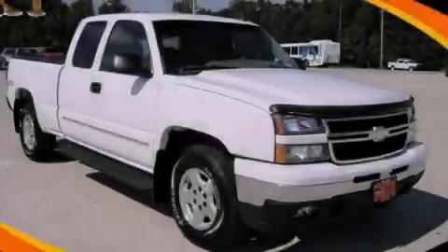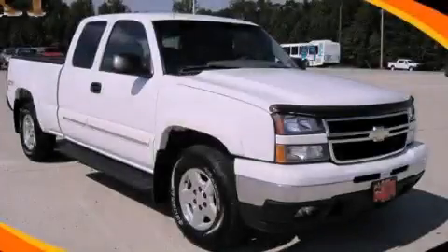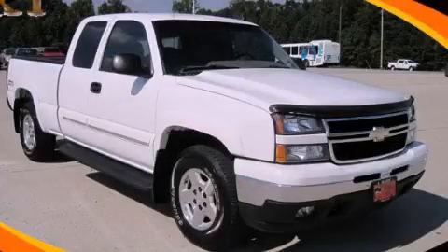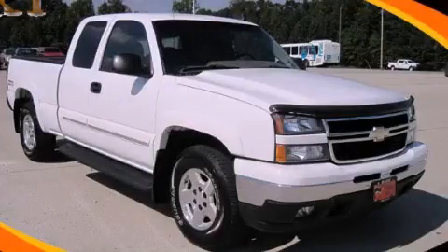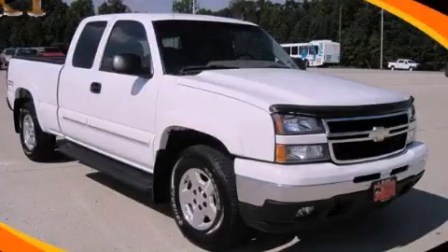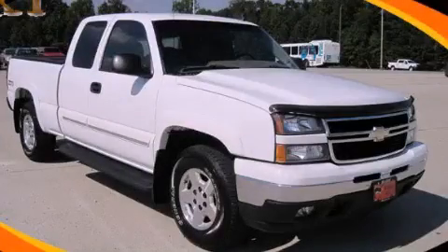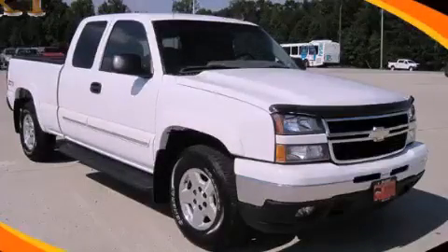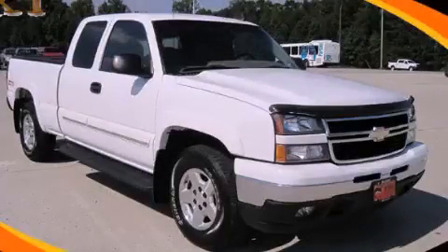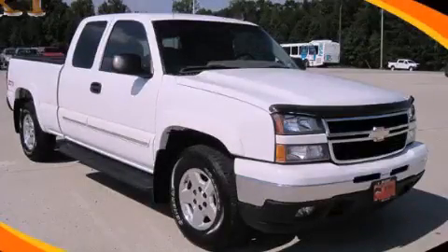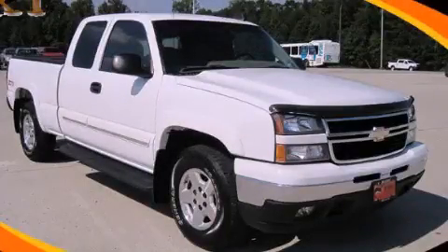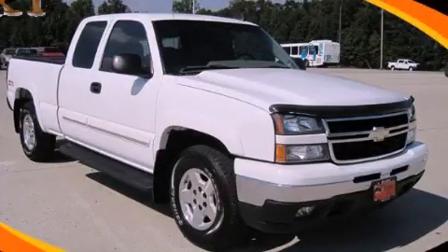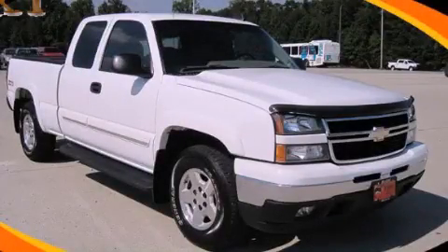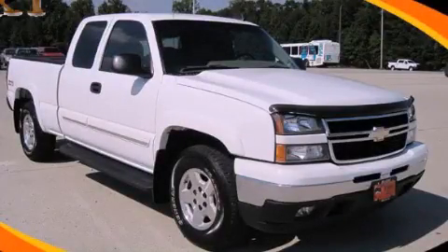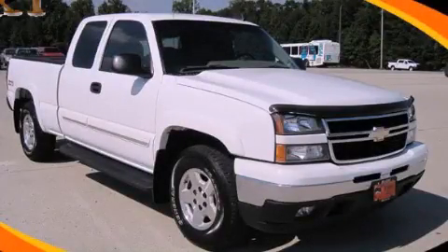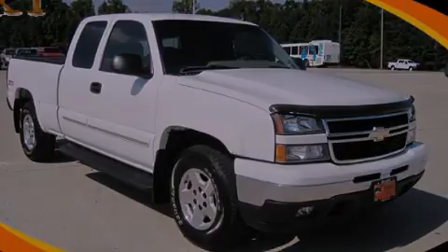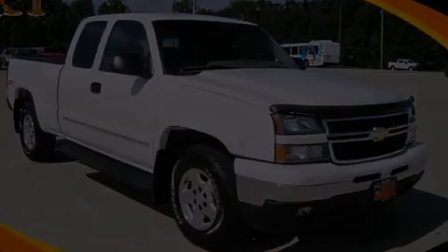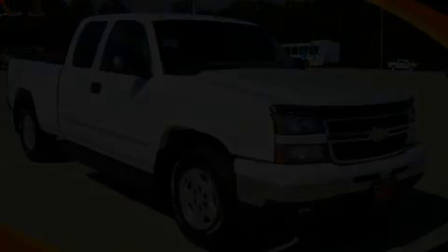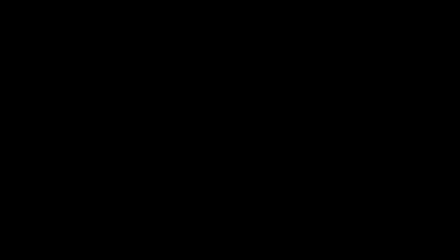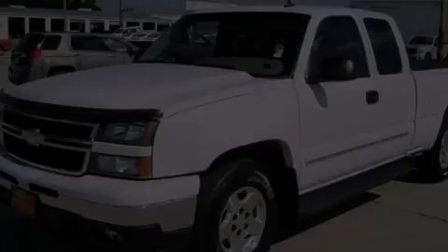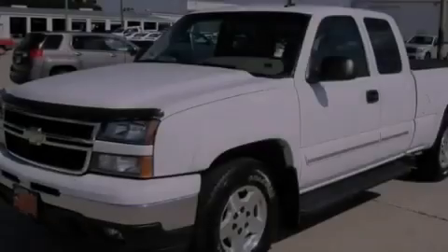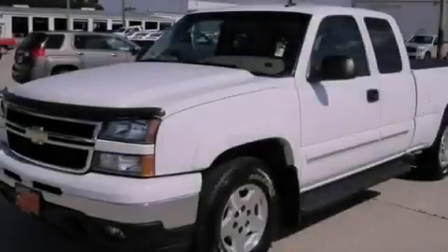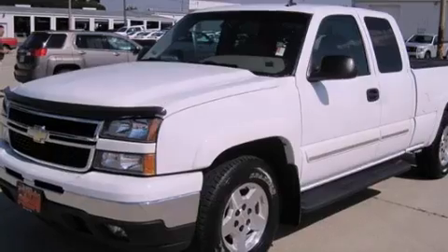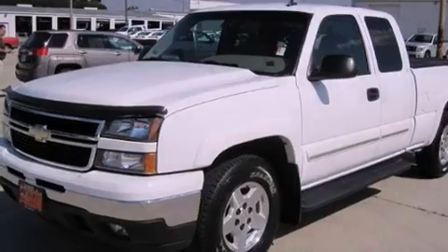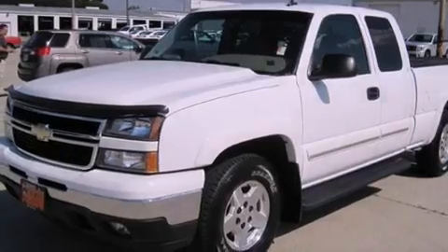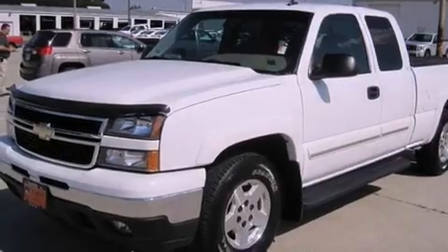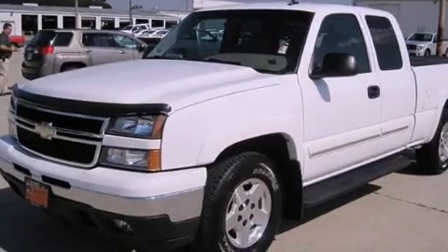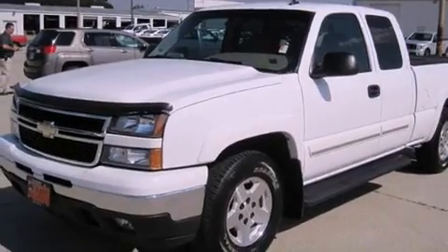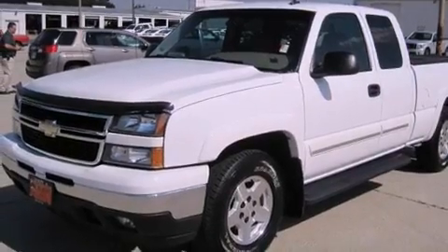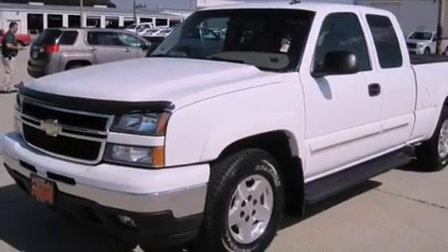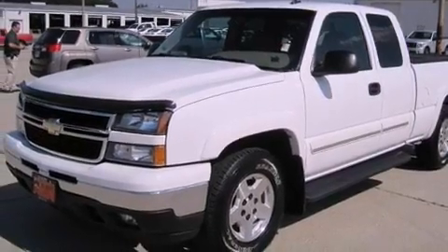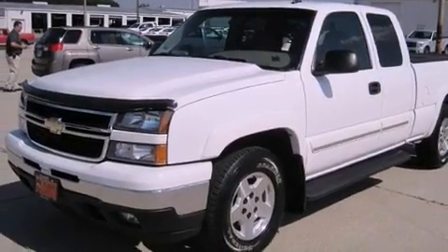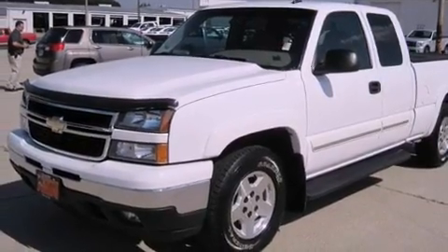This is a 2007 Chevrolet Silverado. Whether hauling, commuting, or towing, this truck is the right one for you.